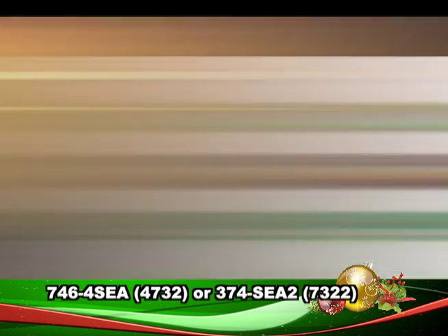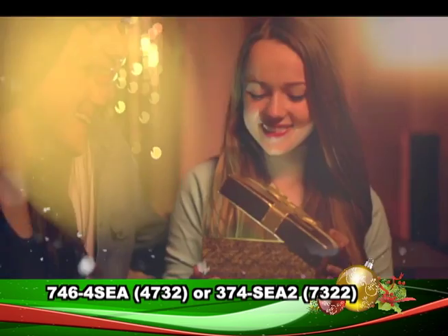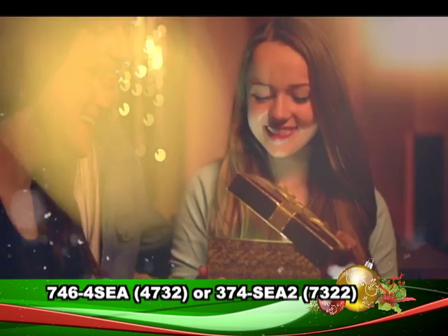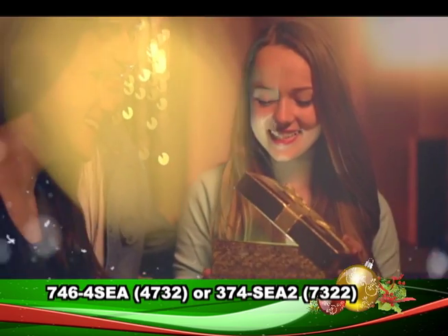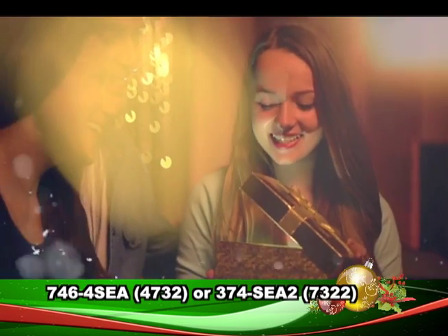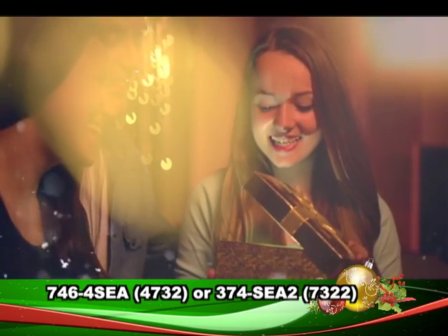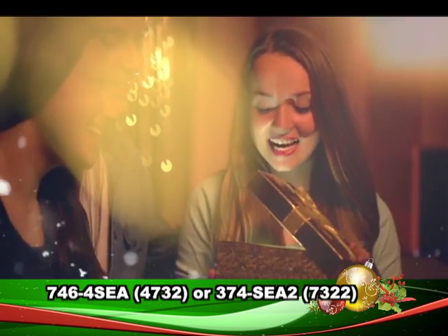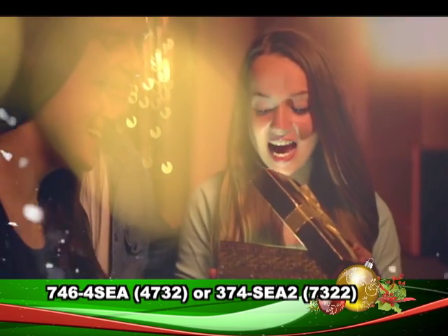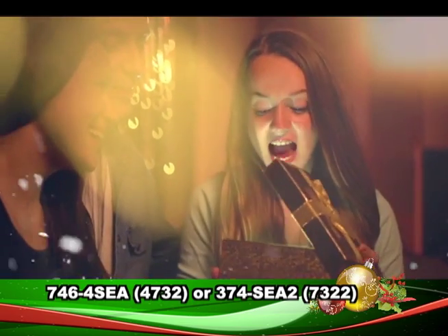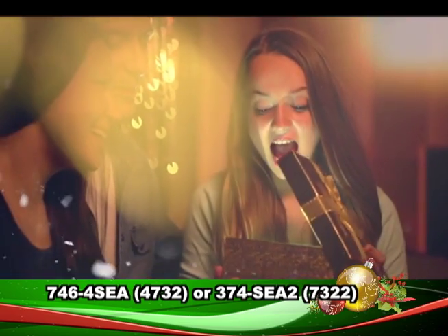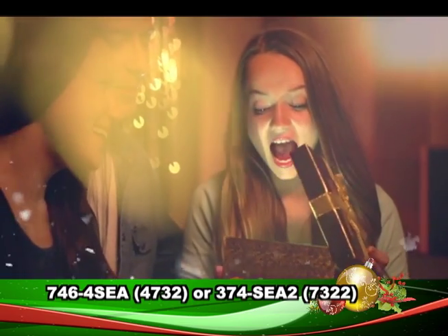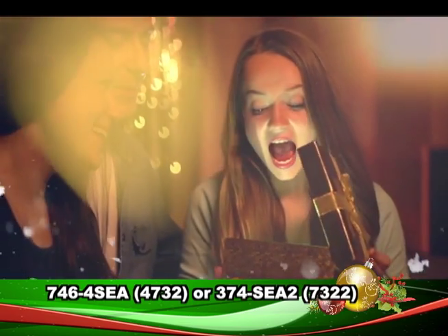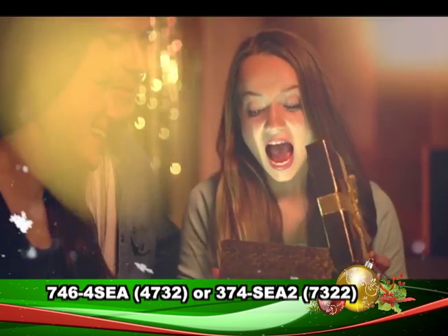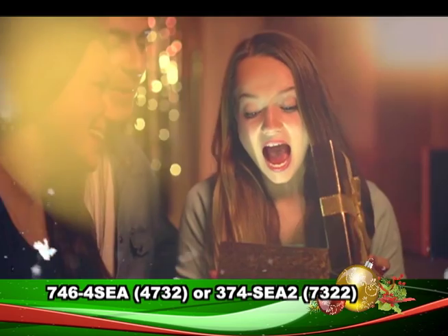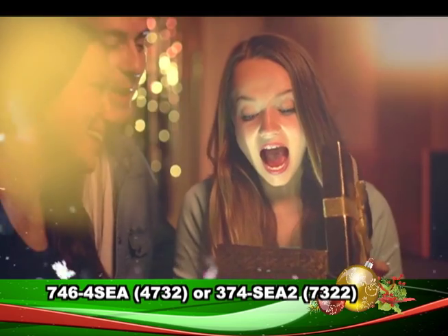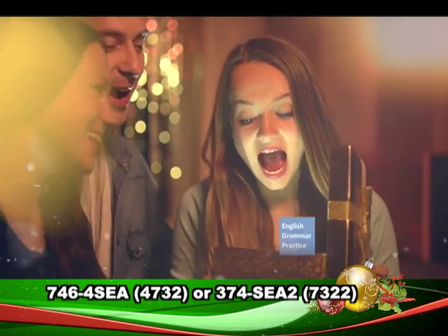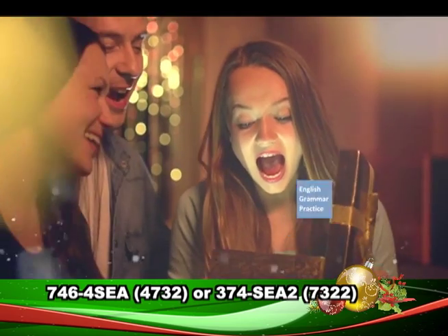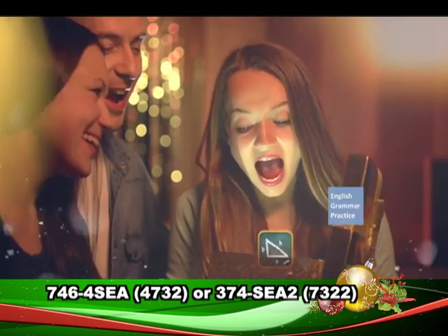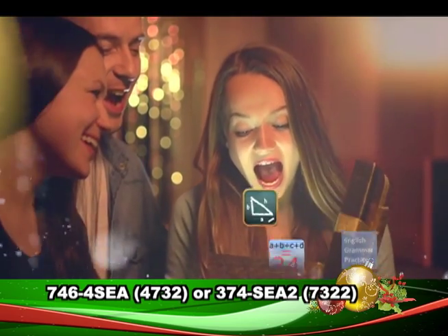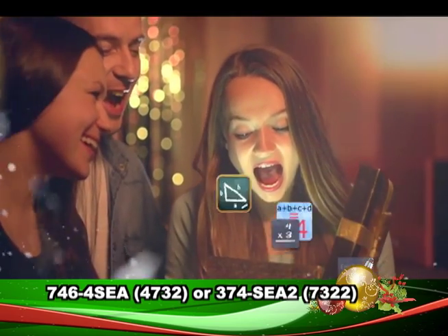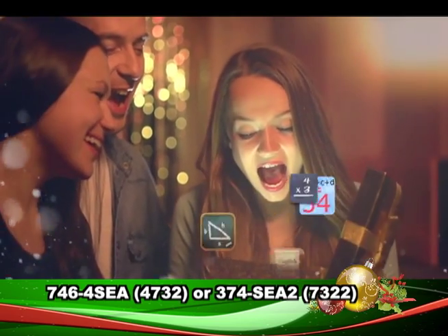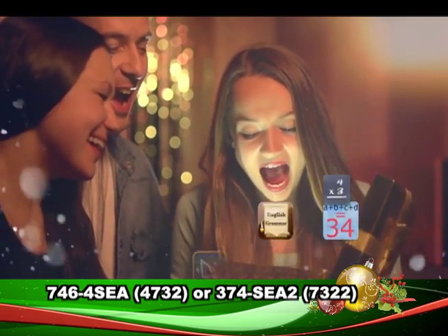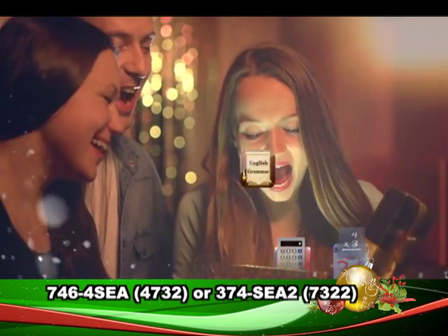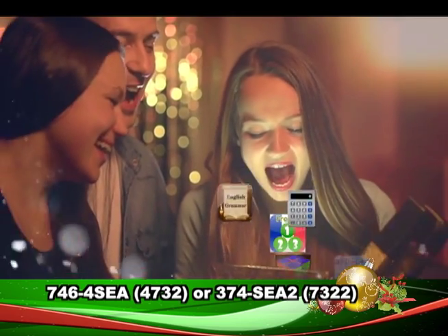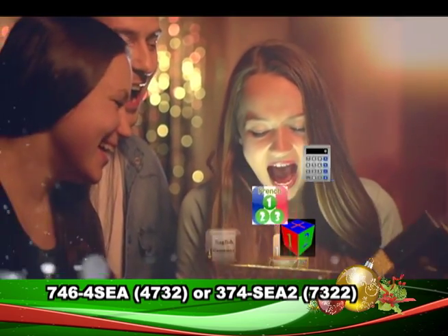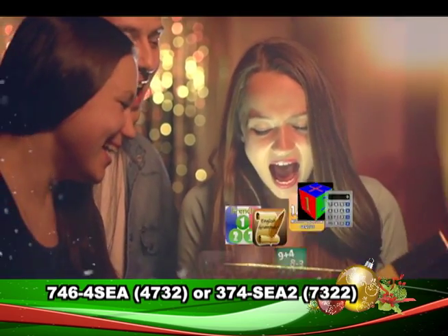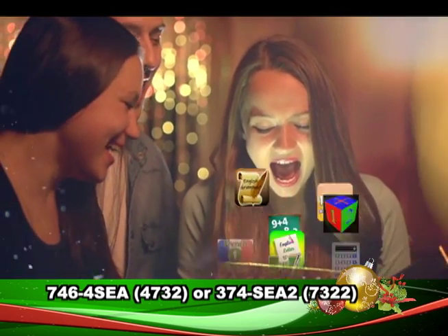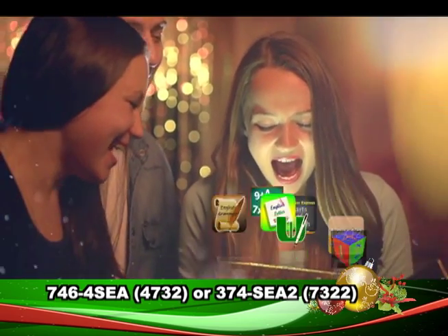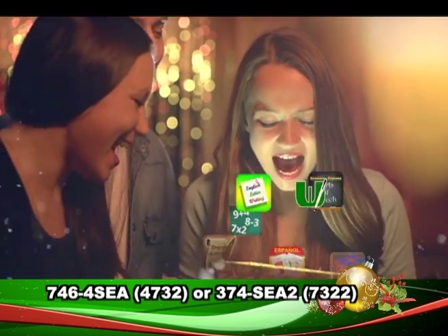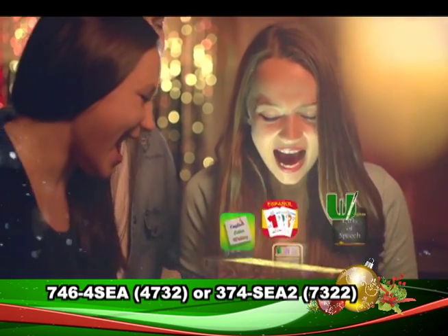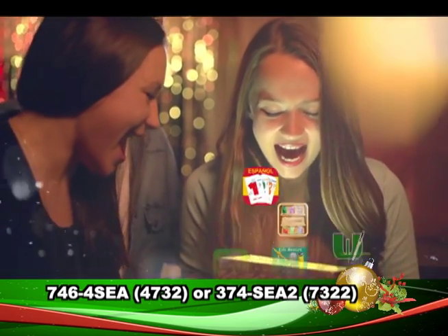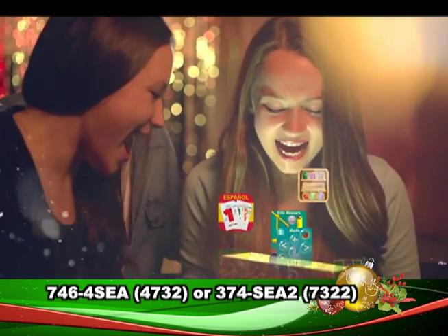Give your child the gift of SEA success. Call us now at 374-SEA-27322.